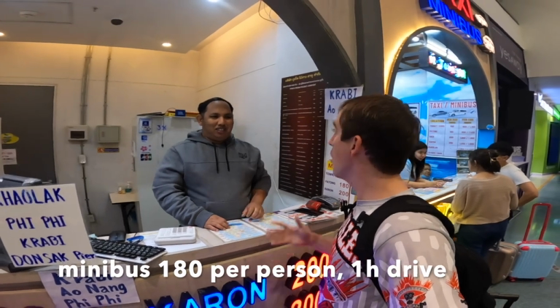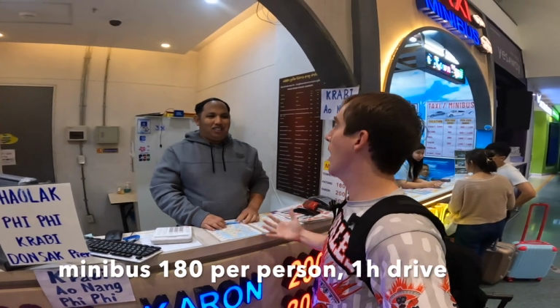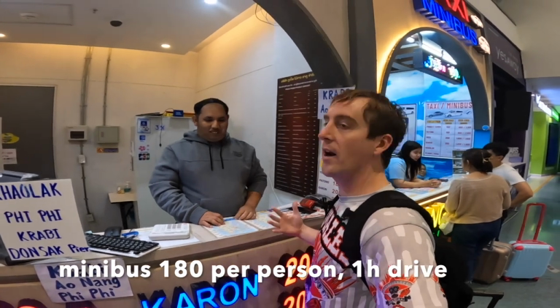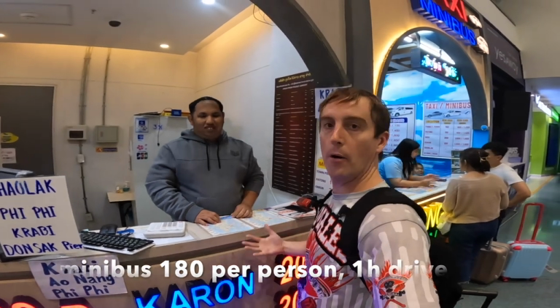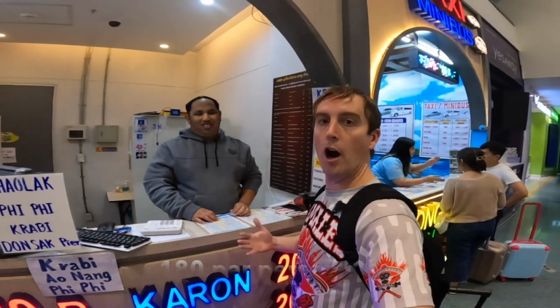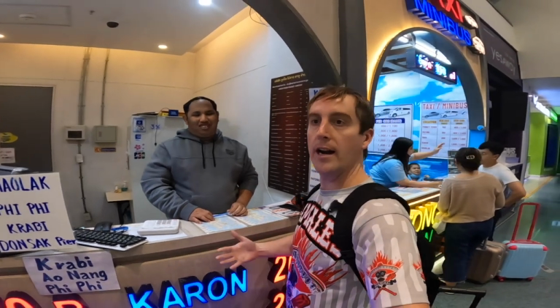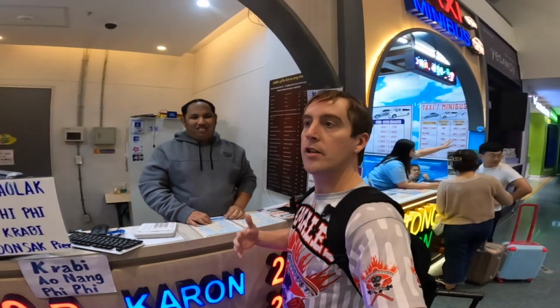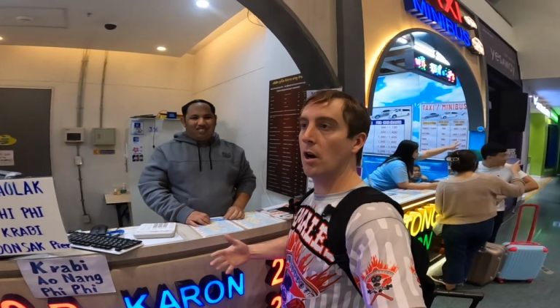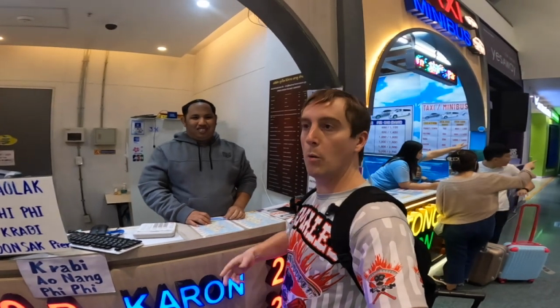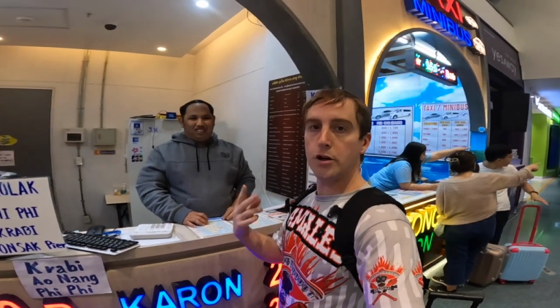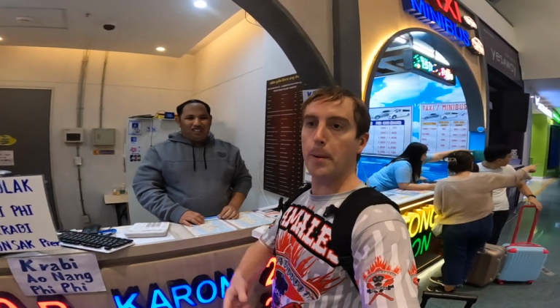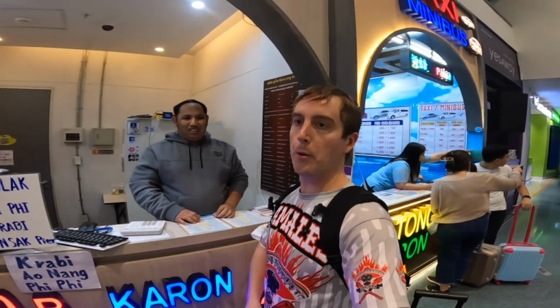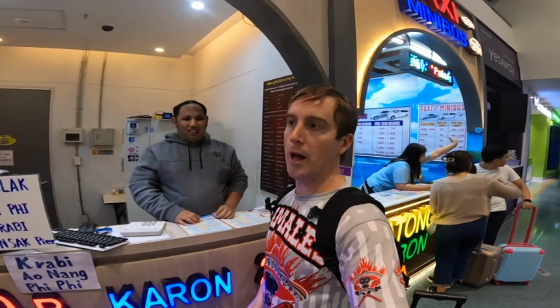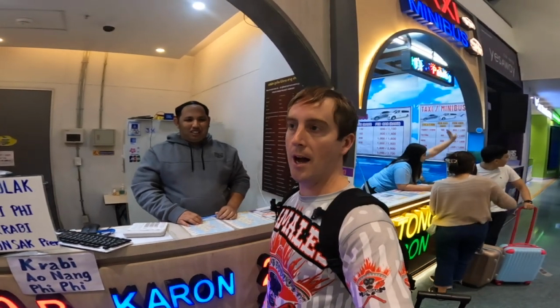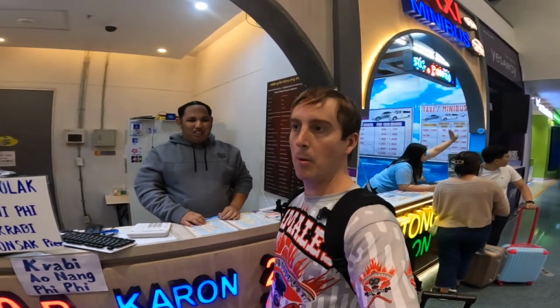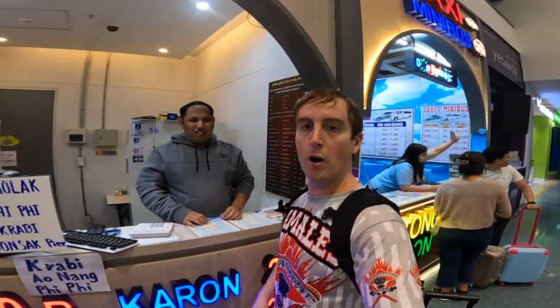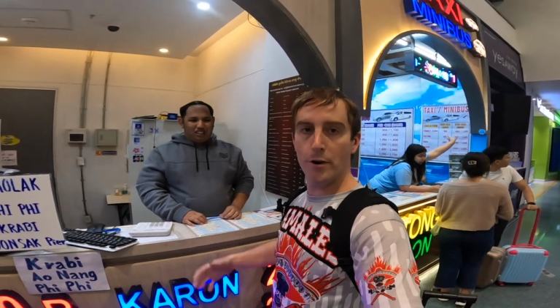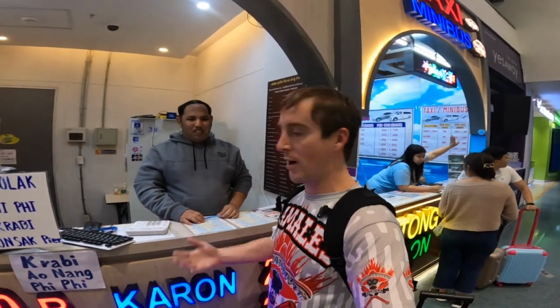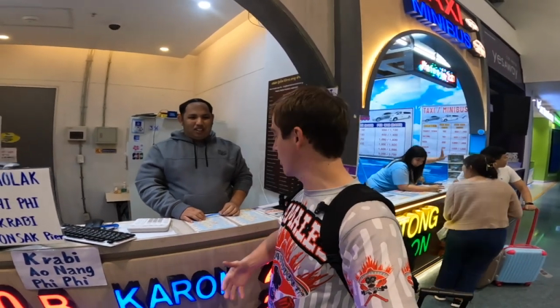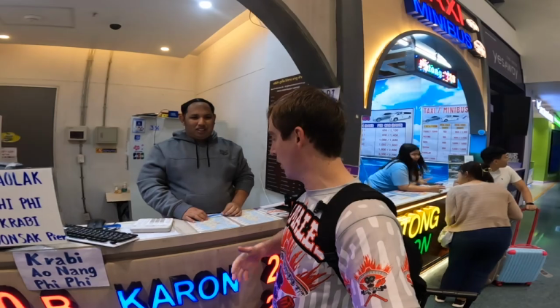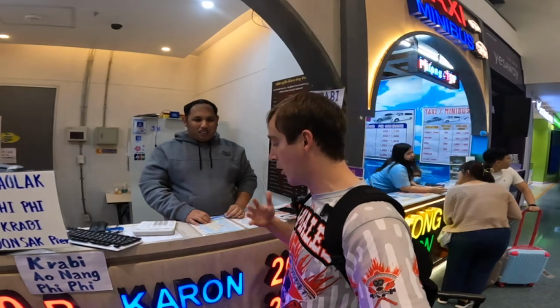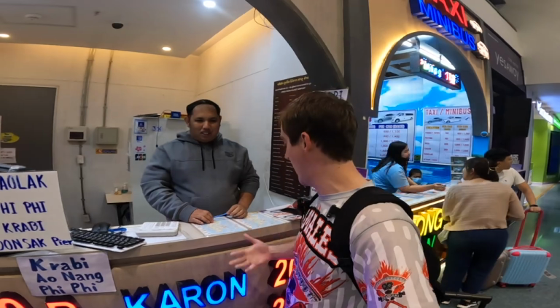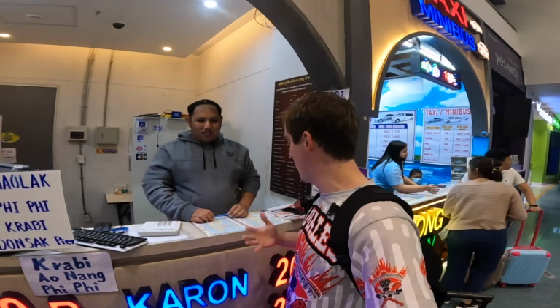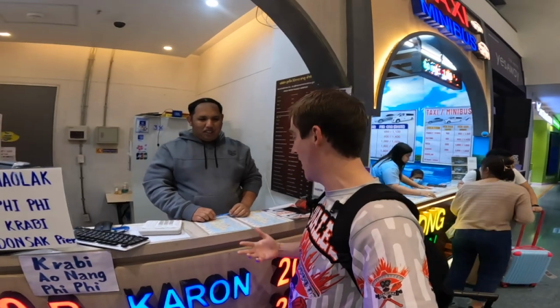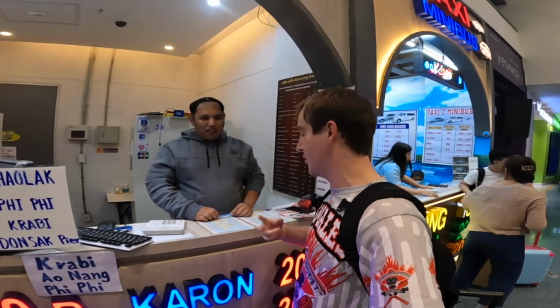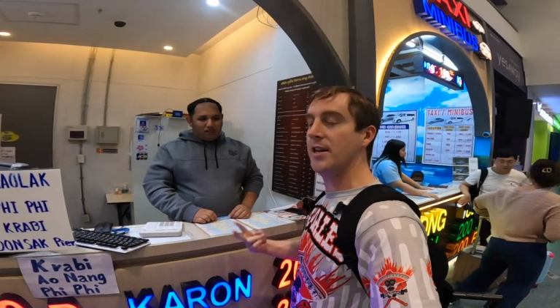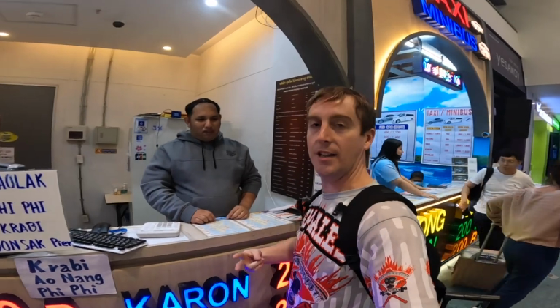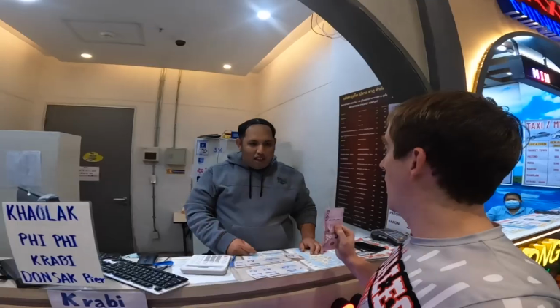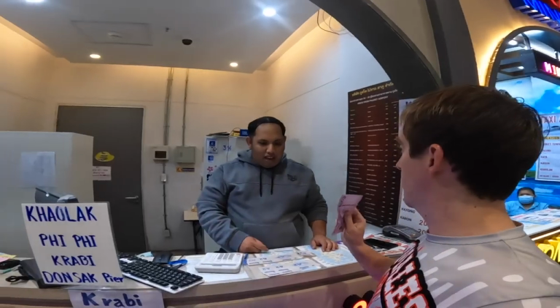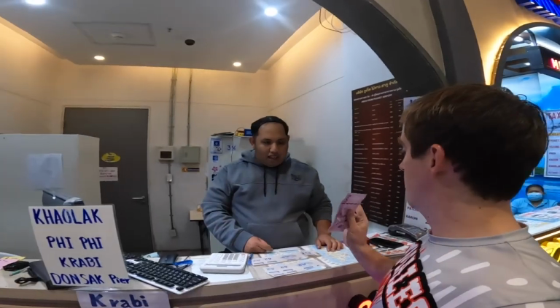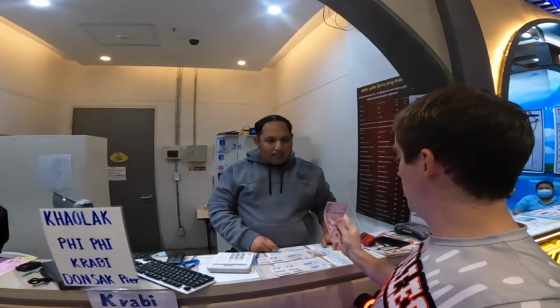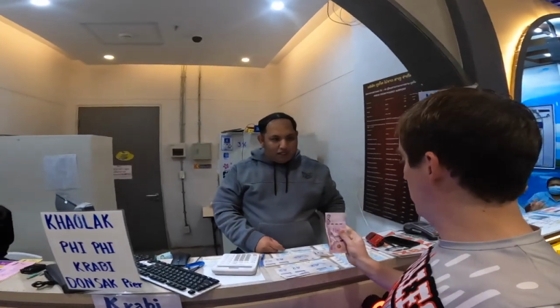Okay, one hour. We are two people but we're not in a rush, so we're going to go ahead and buy two tickets. Two people.